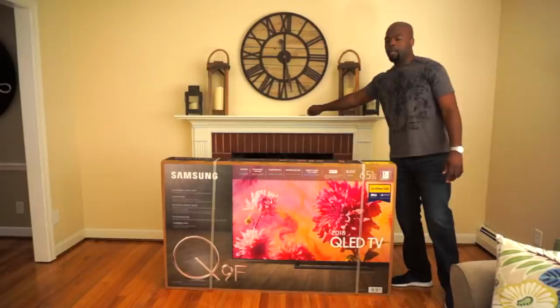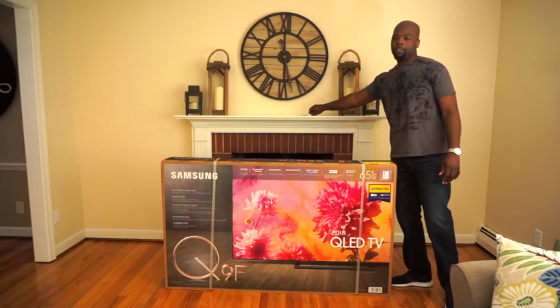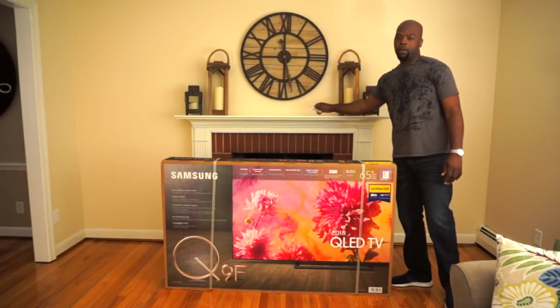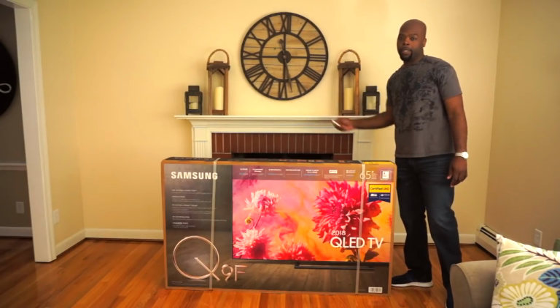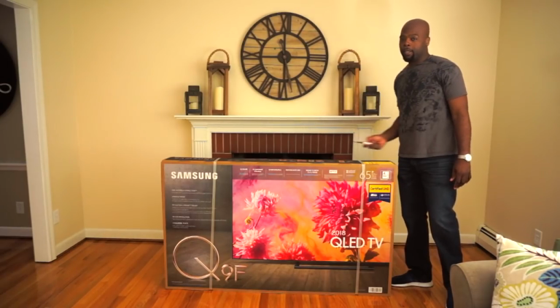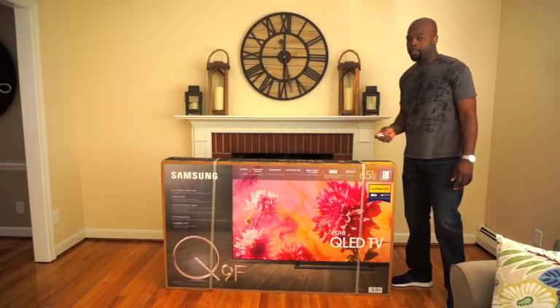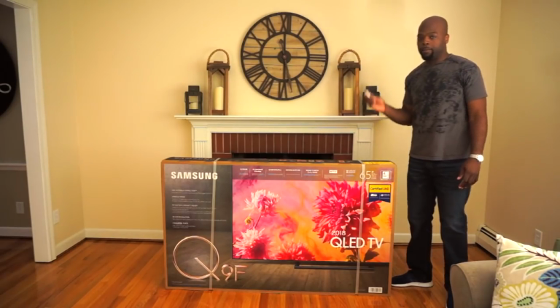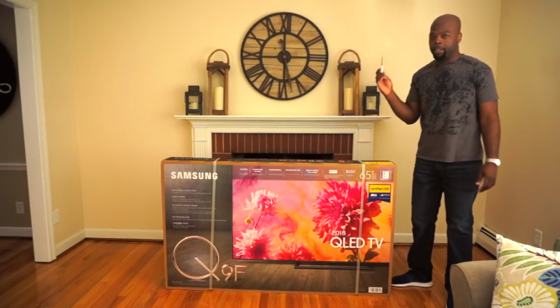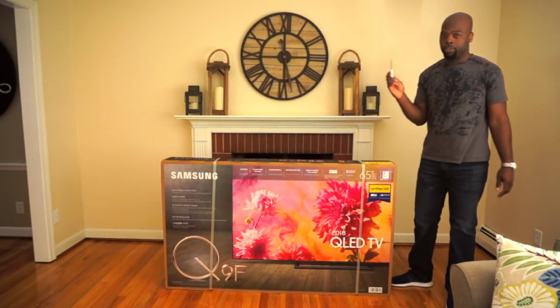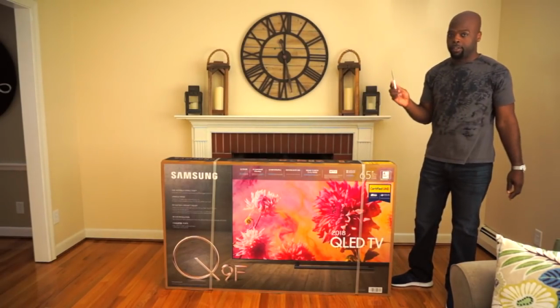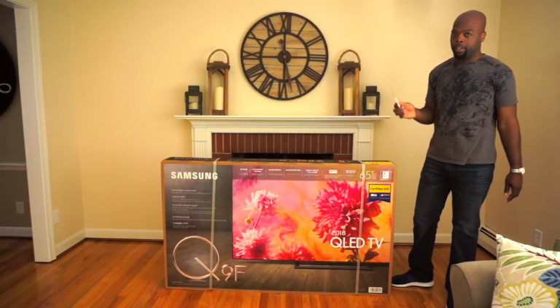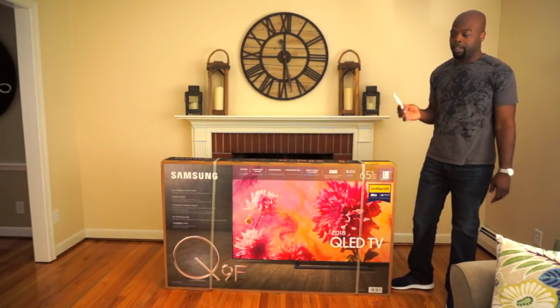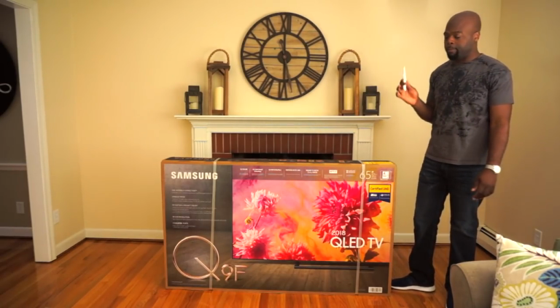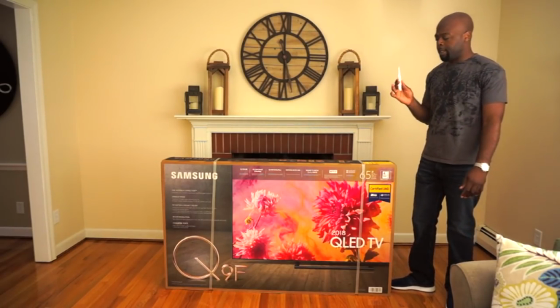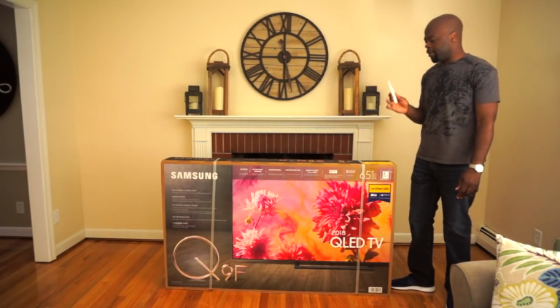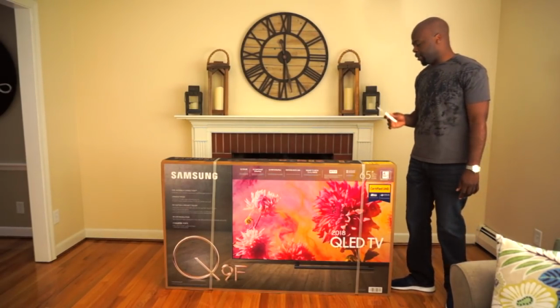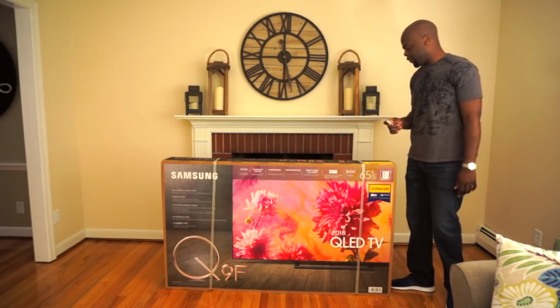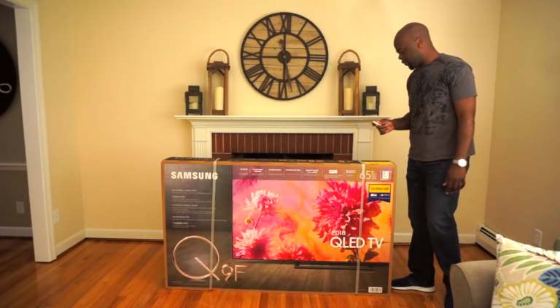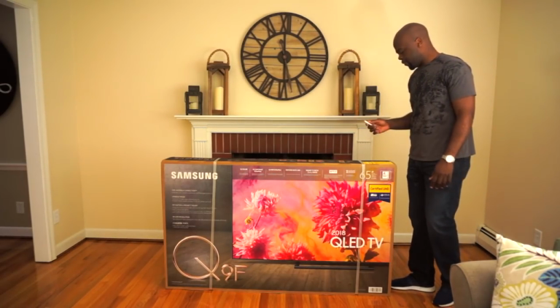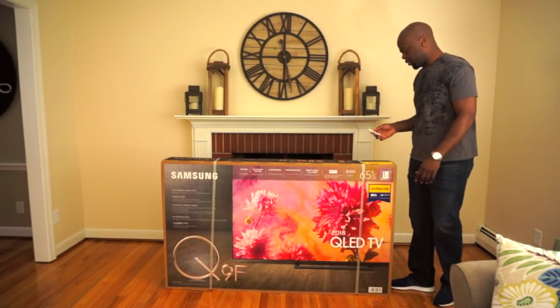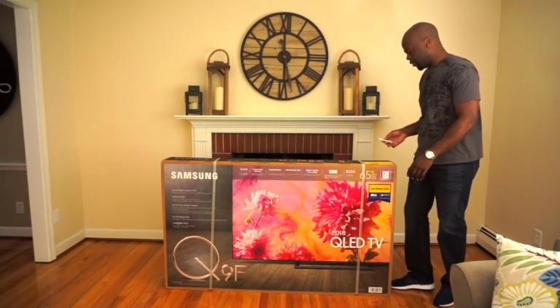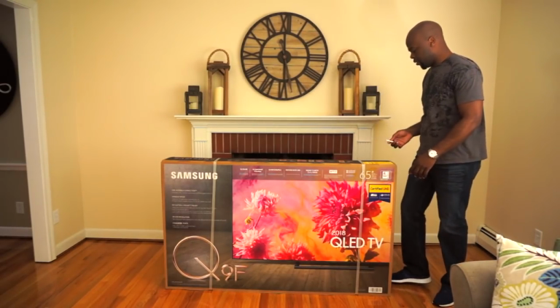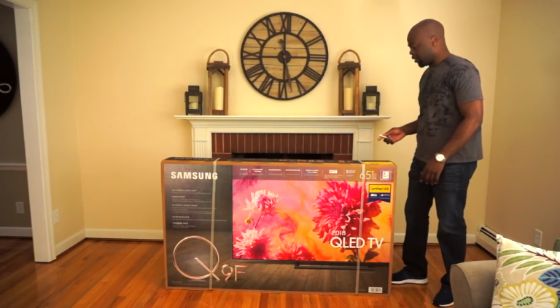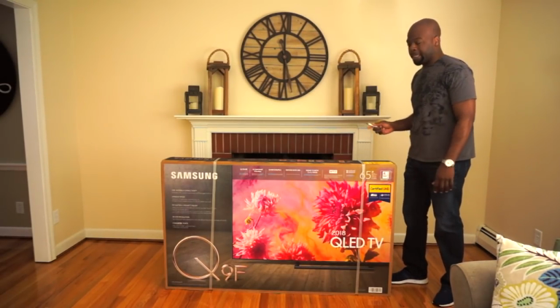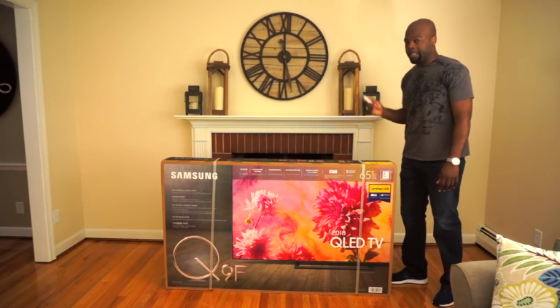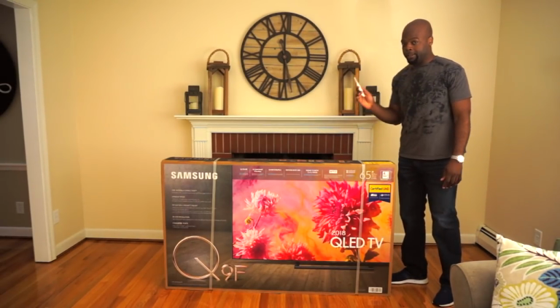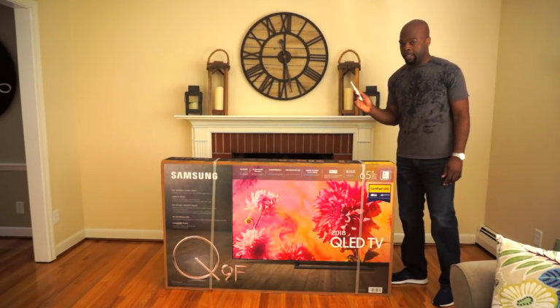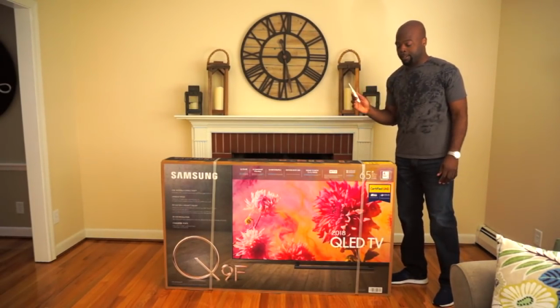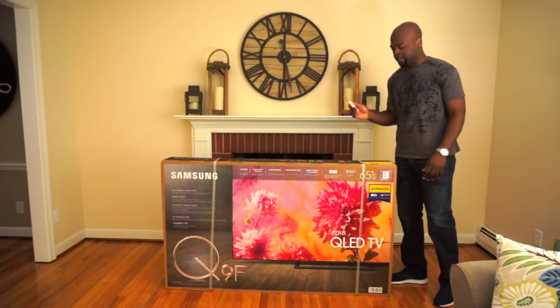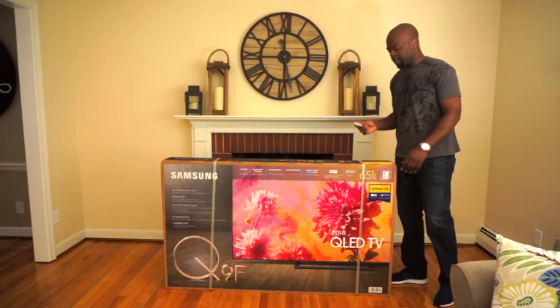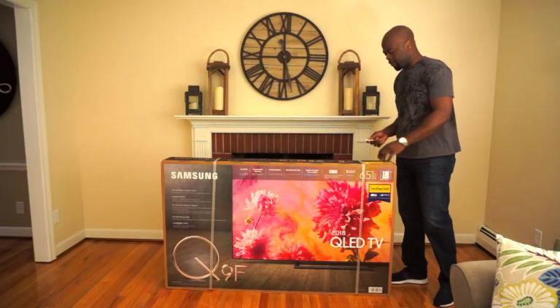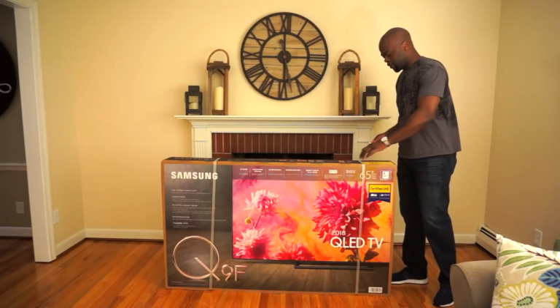As always, I'll need my trusty unboxing knife. It's not the size that counts.